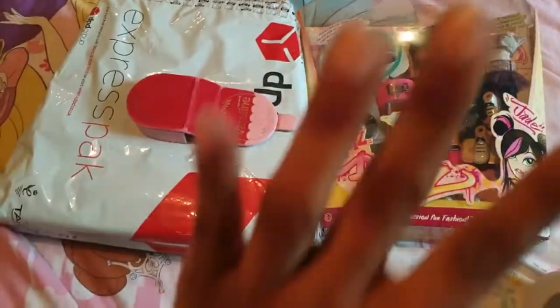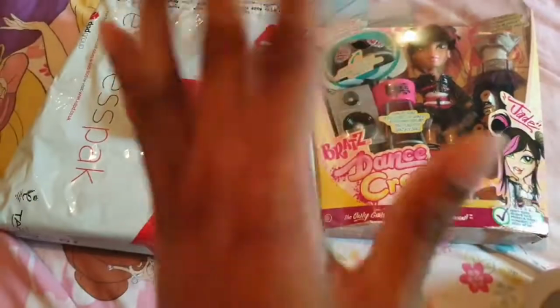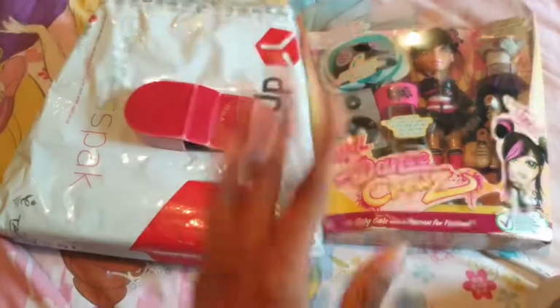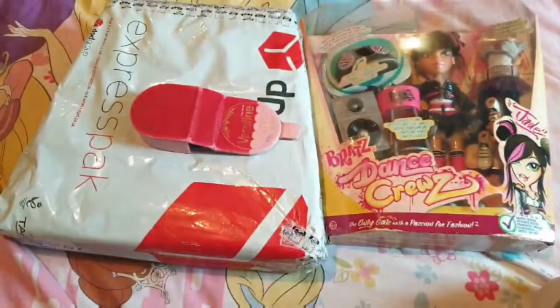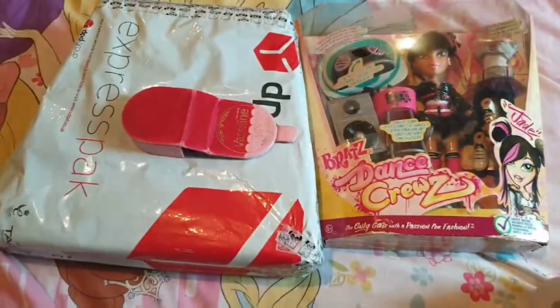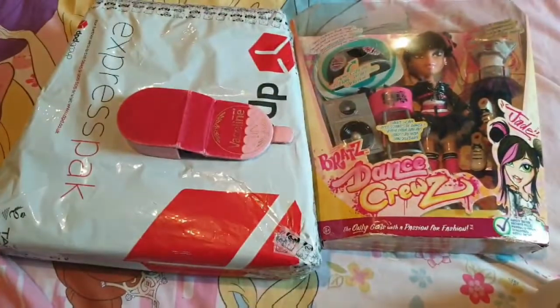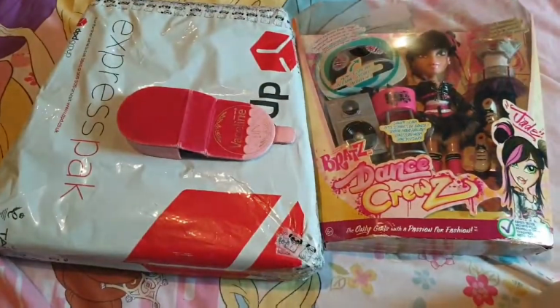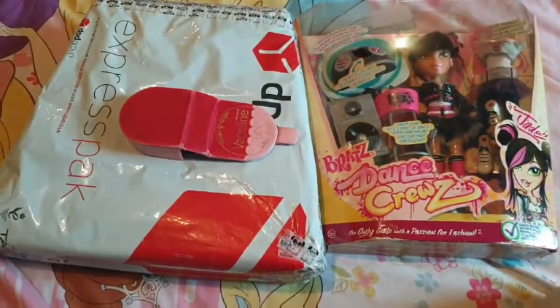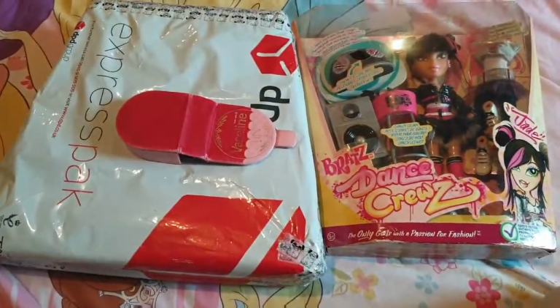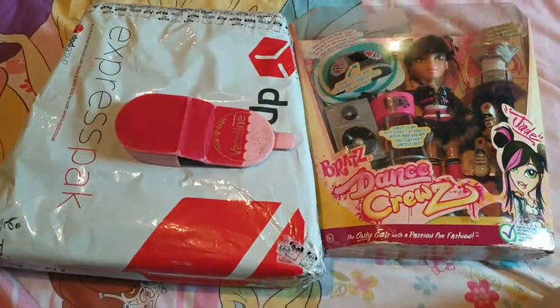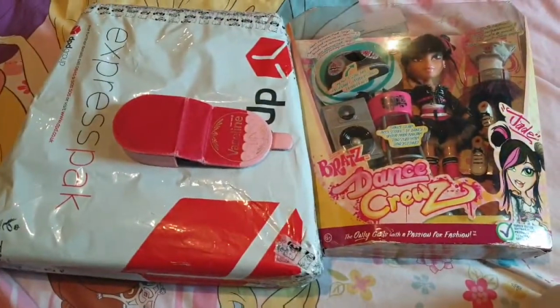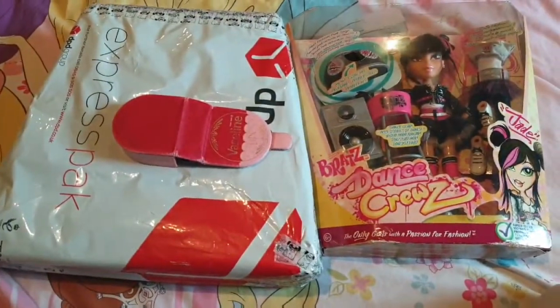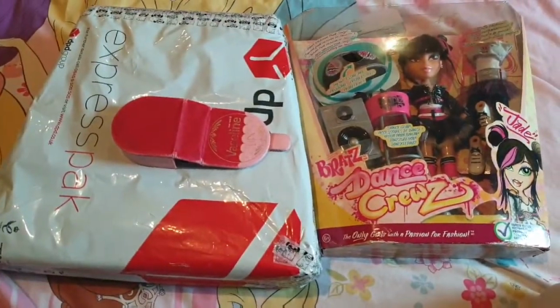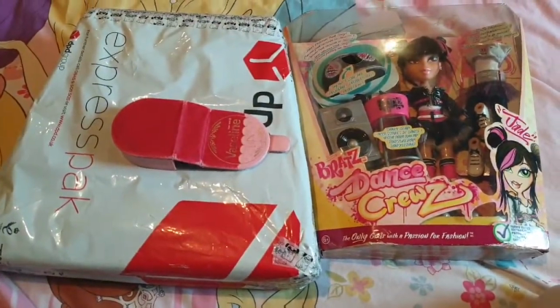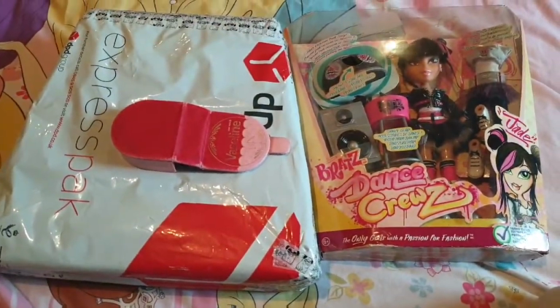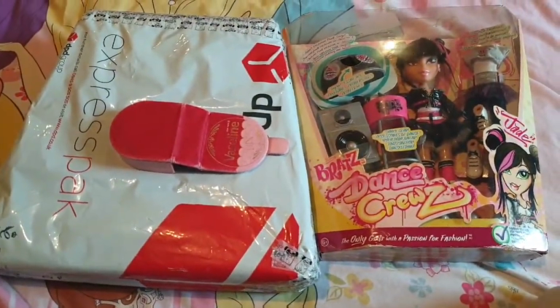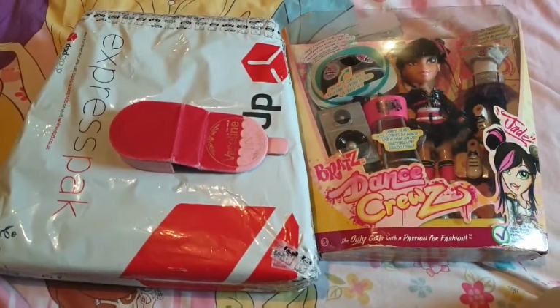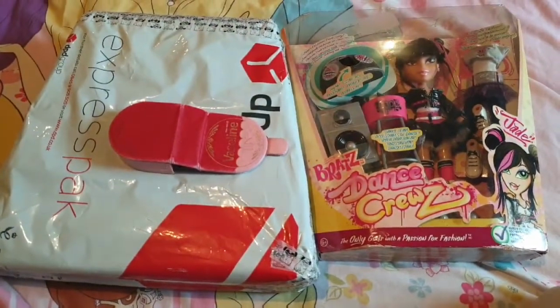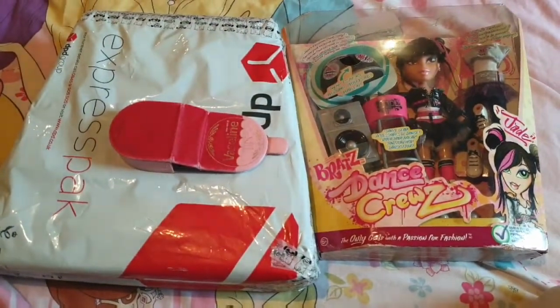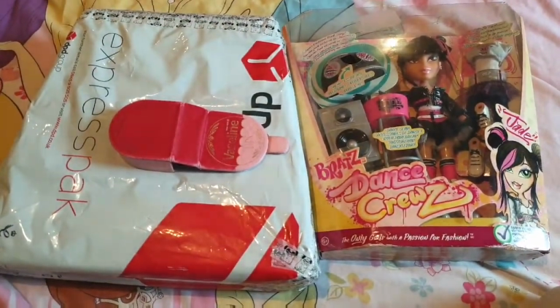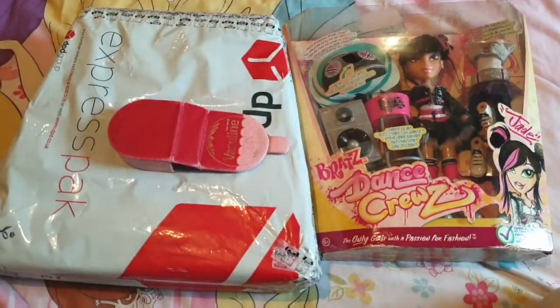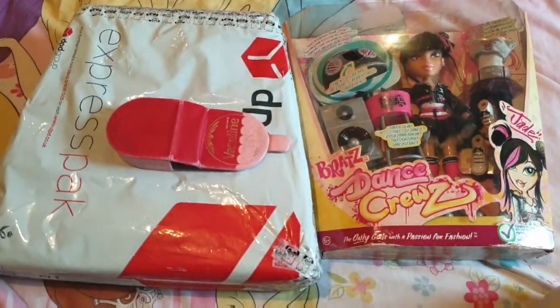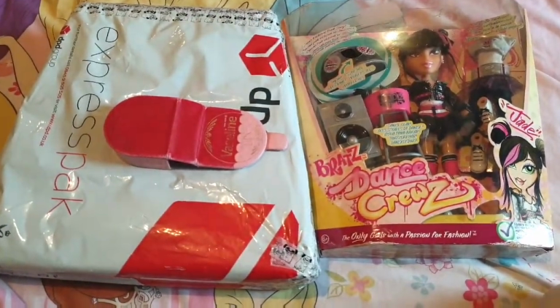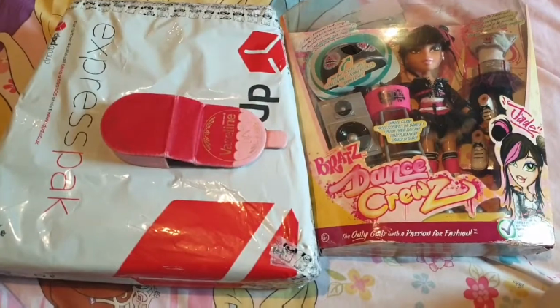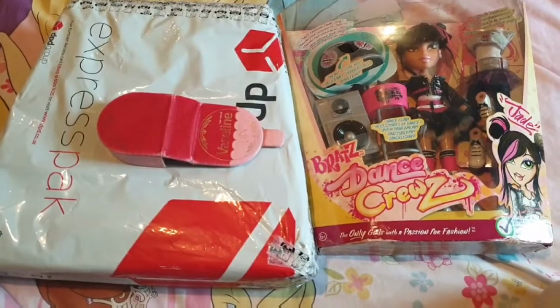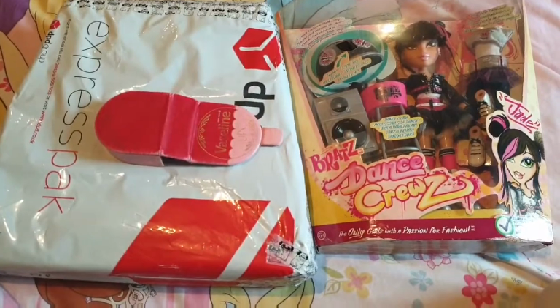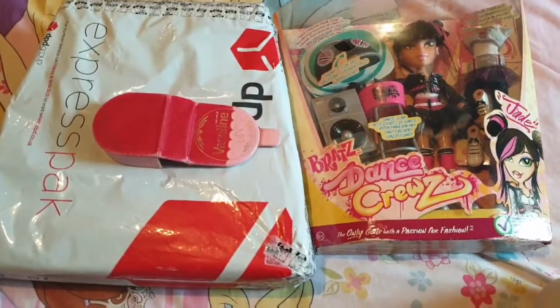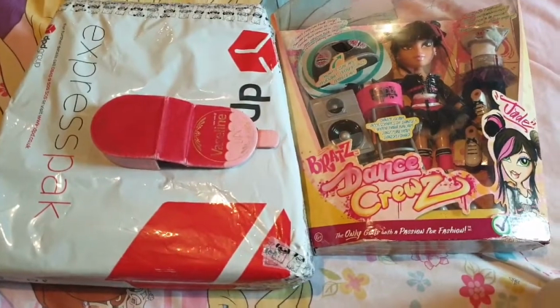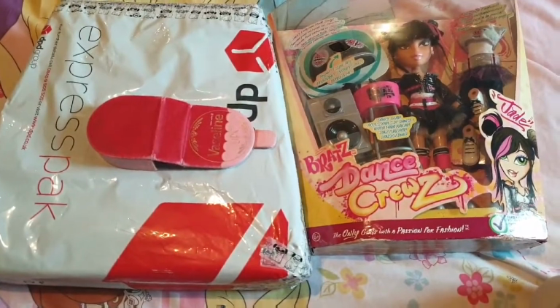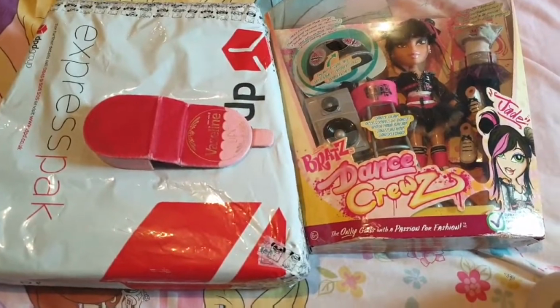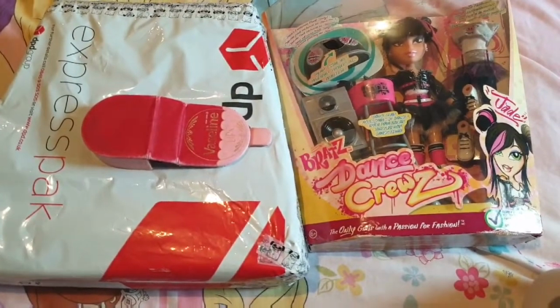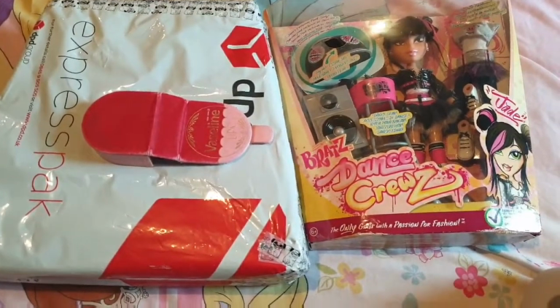Hey guys, I hope you all are doing really well. Today I've got a Bratz haul I'd like to show you all.